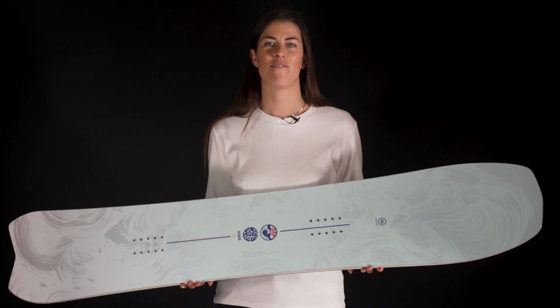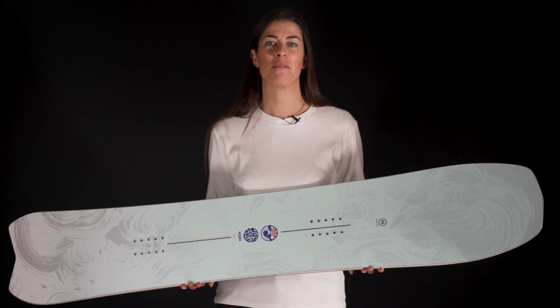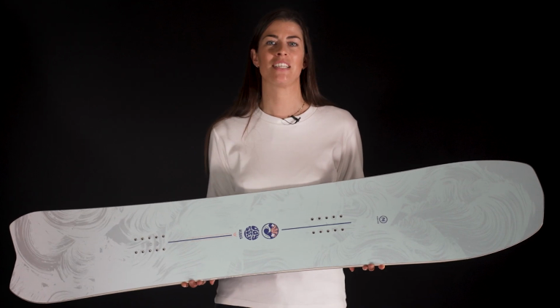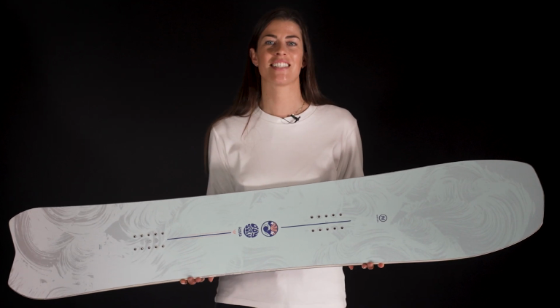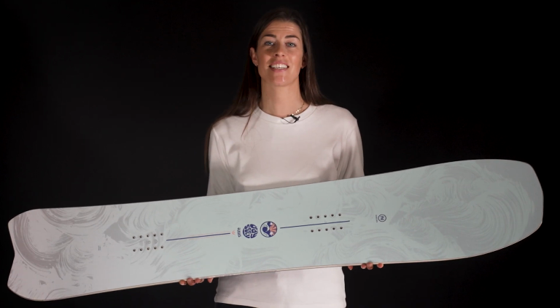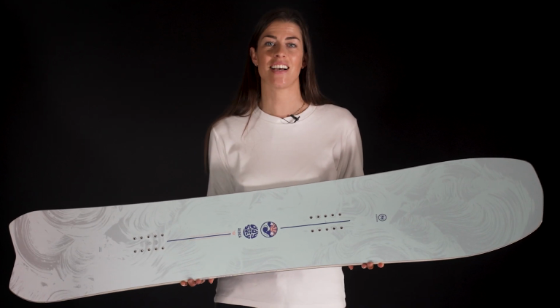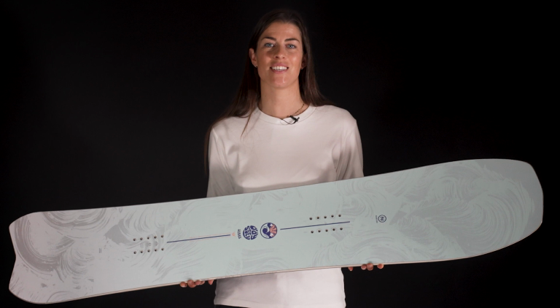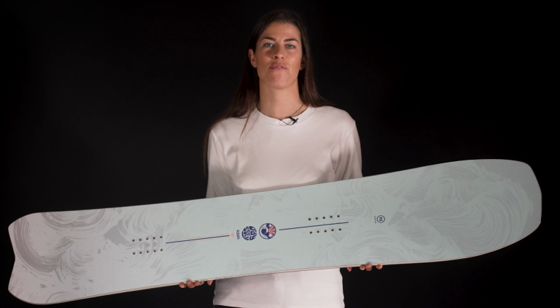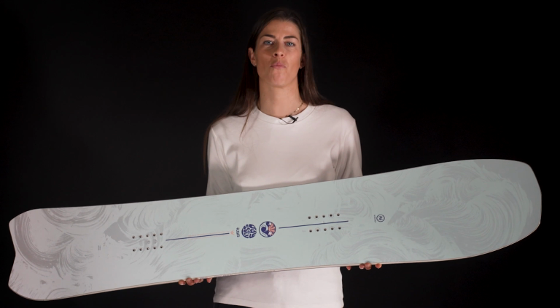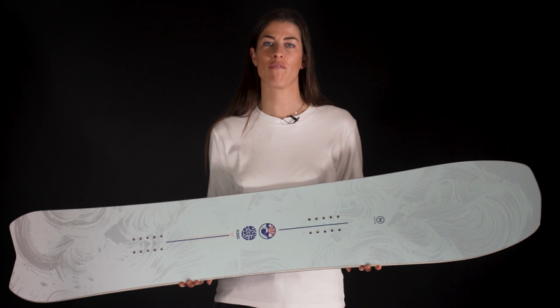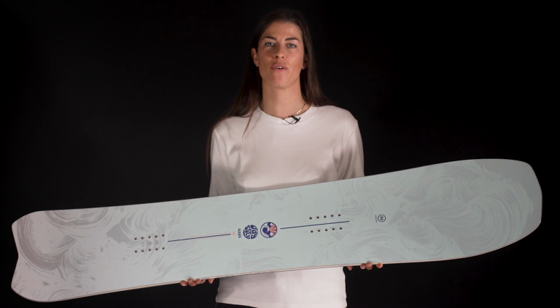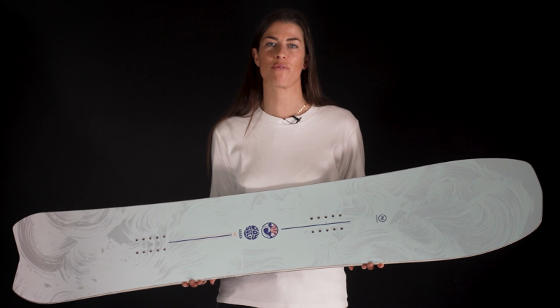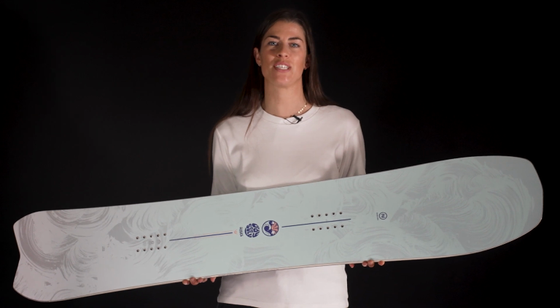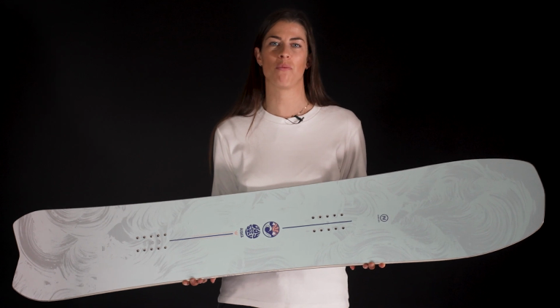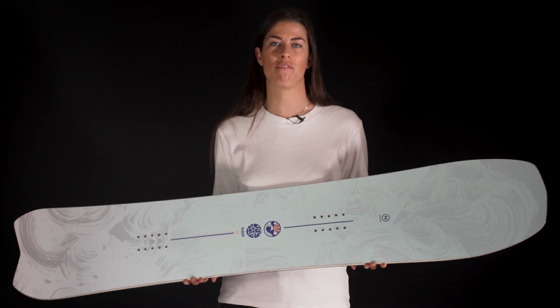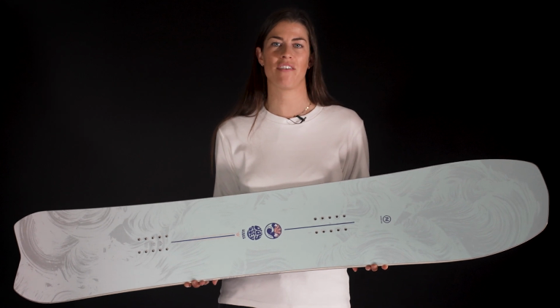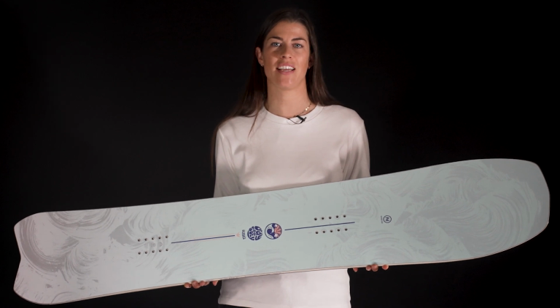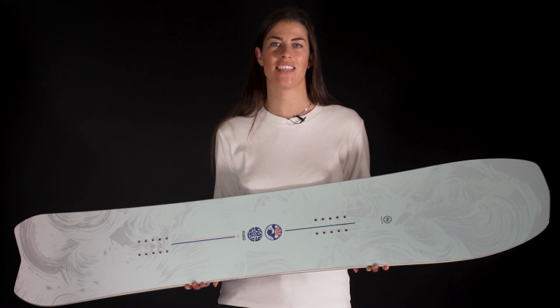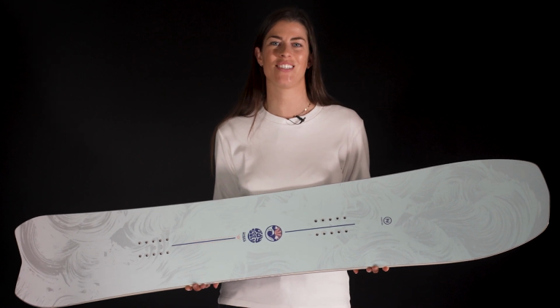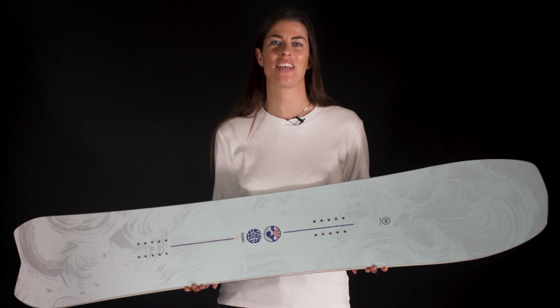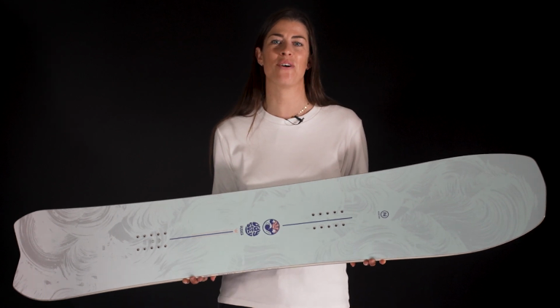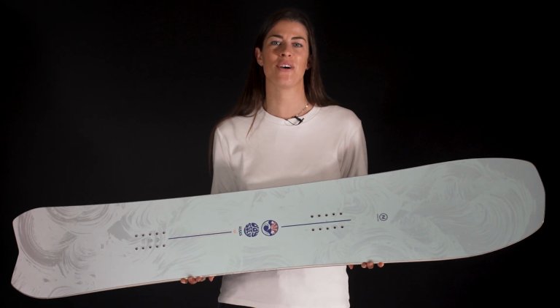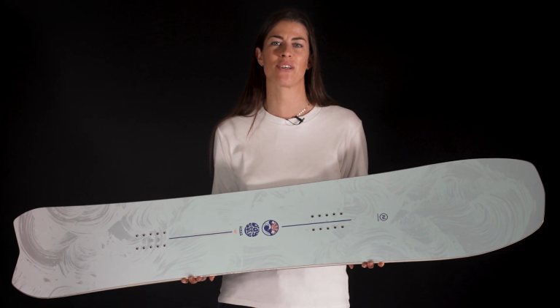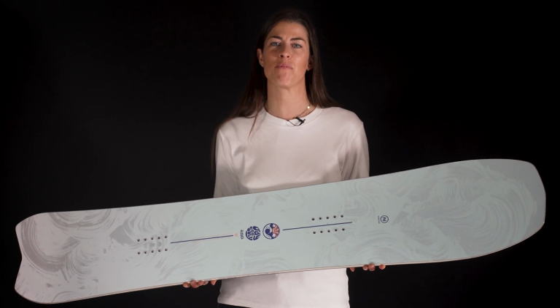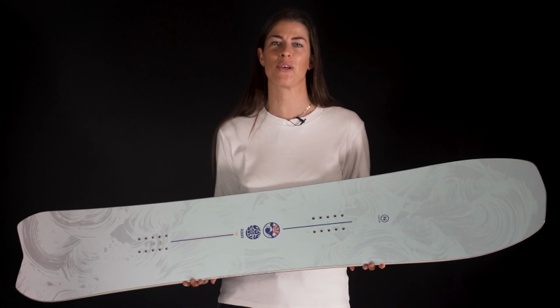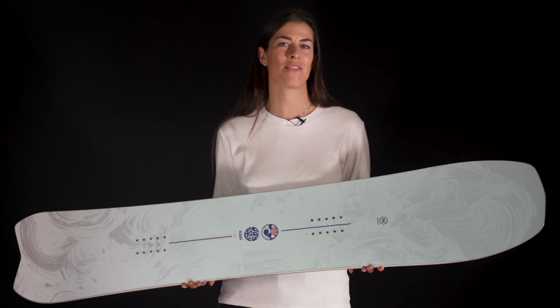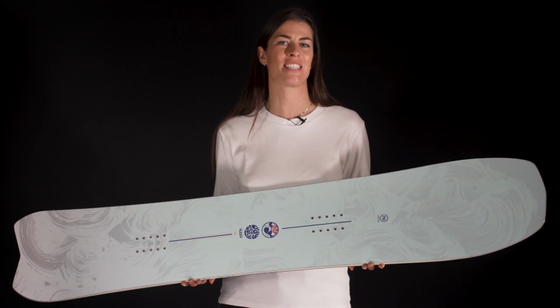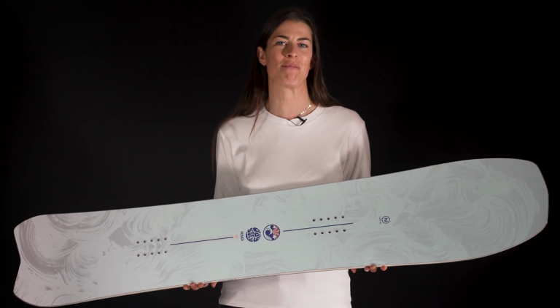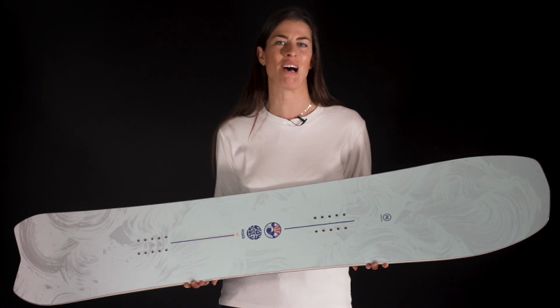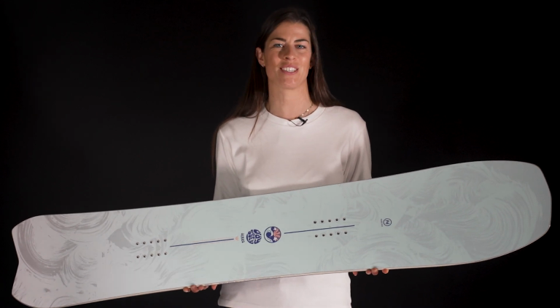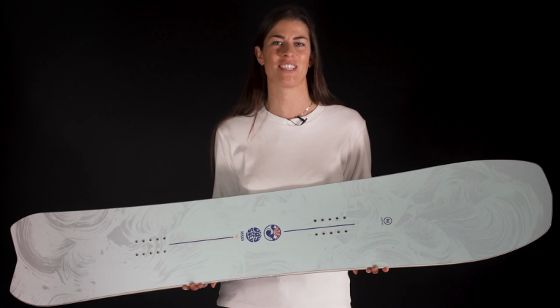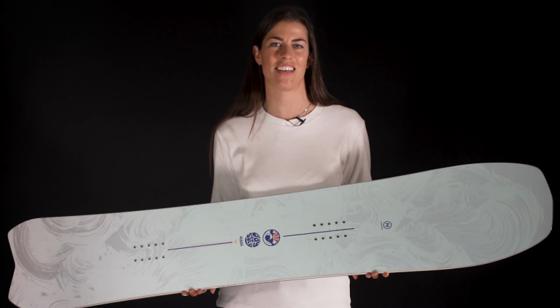Available in 6 sizes from 143 to 158, it'll get you hooked on the pure and simple art of turning.